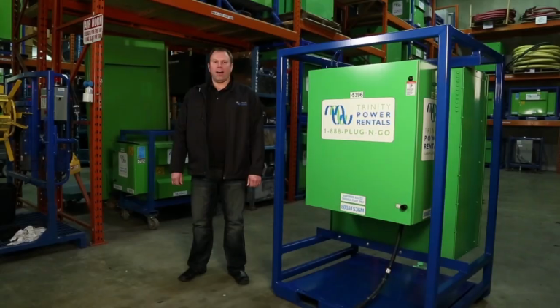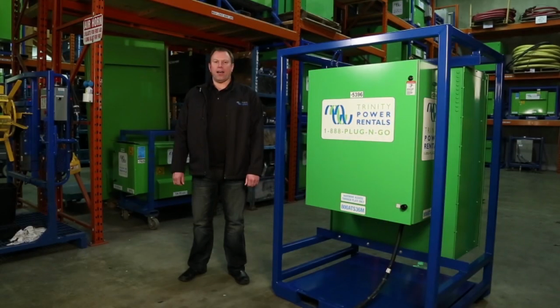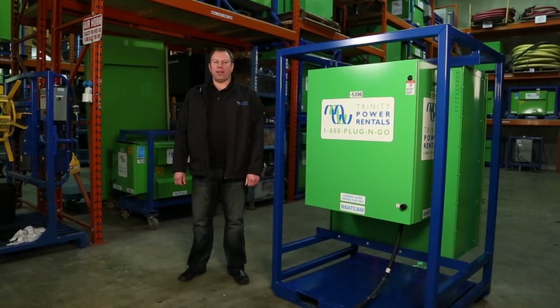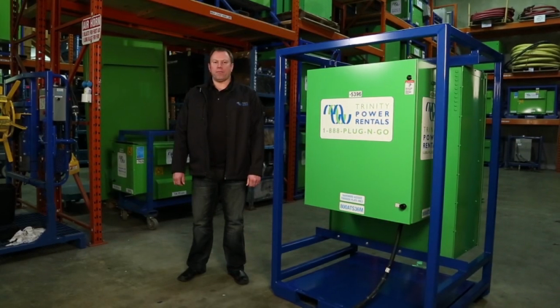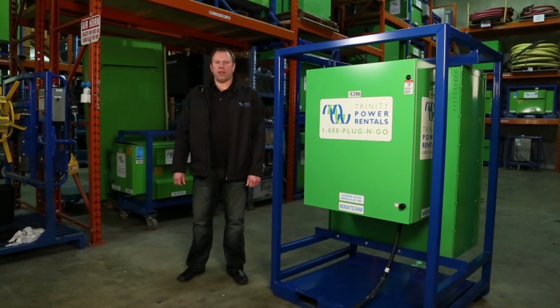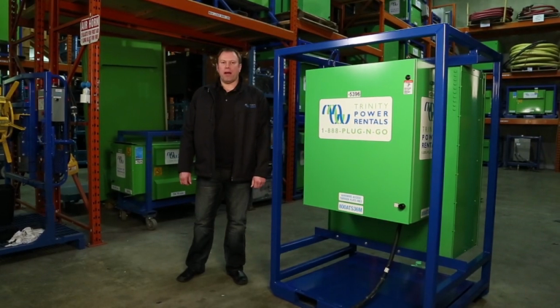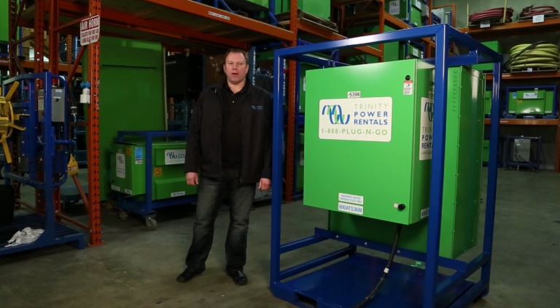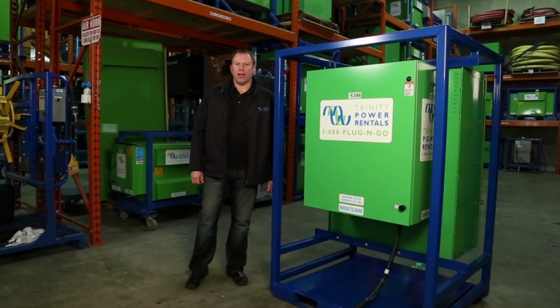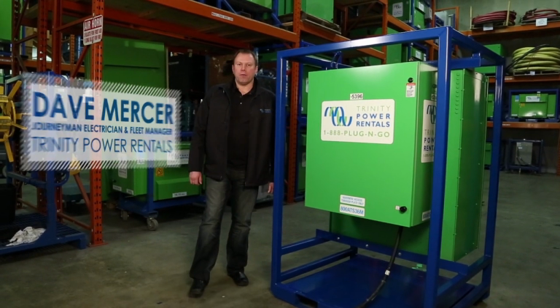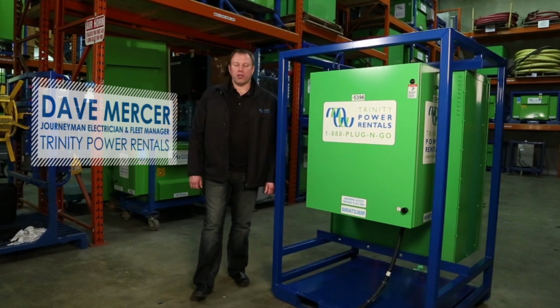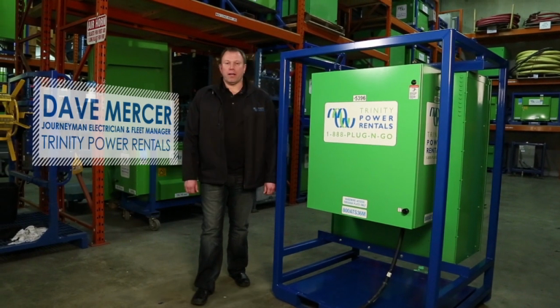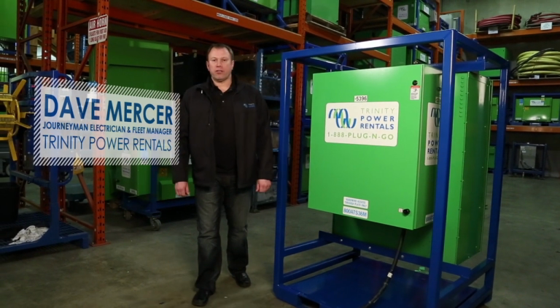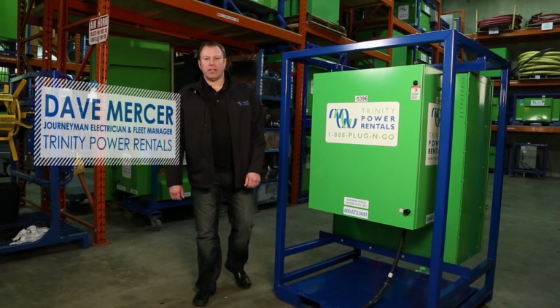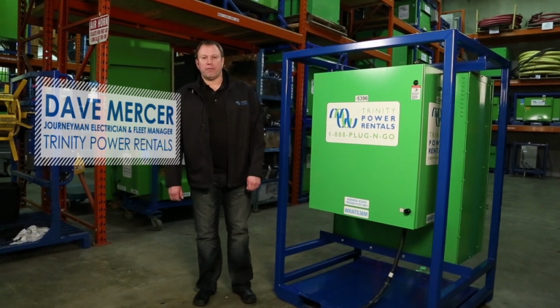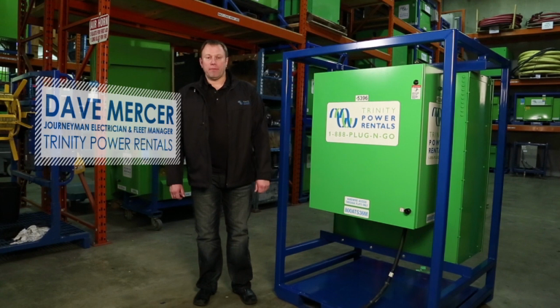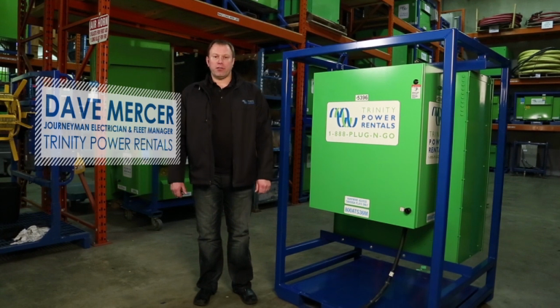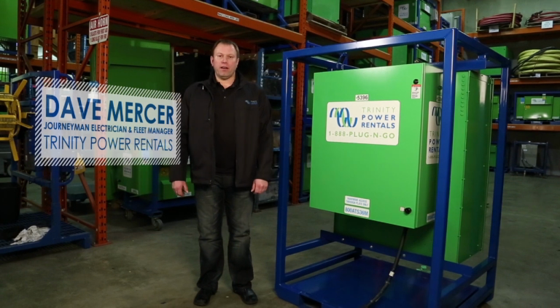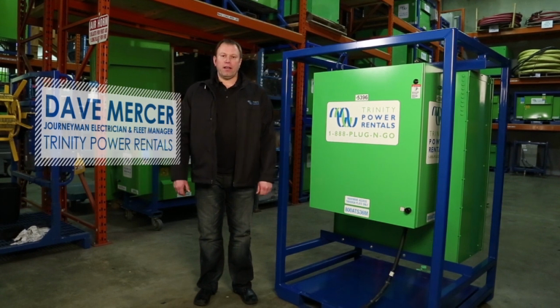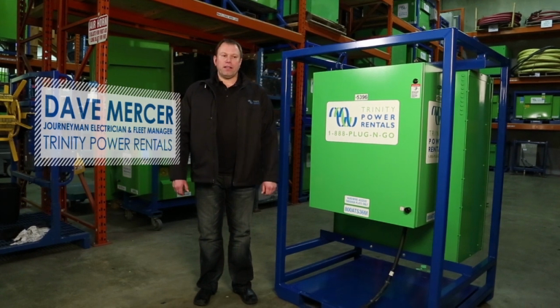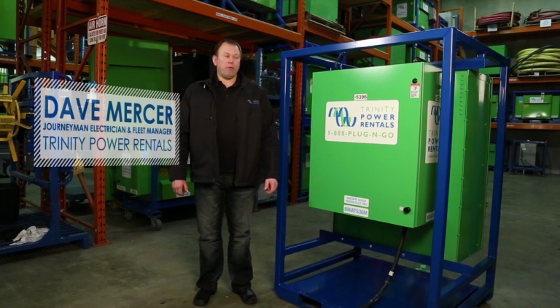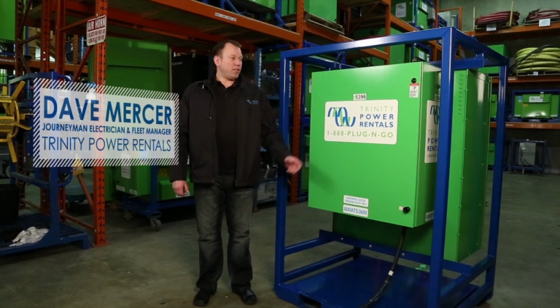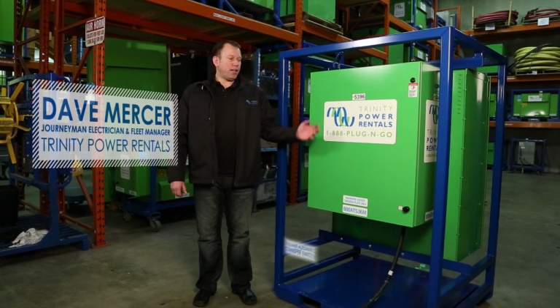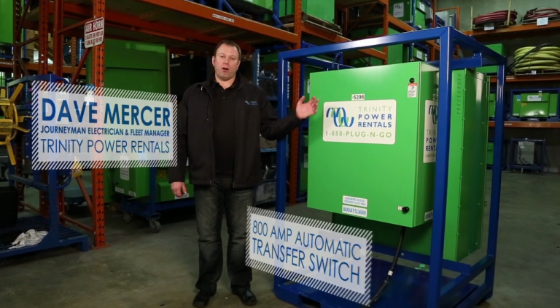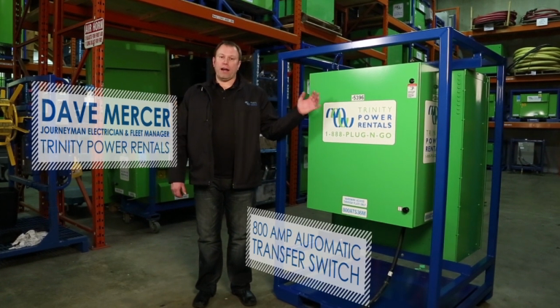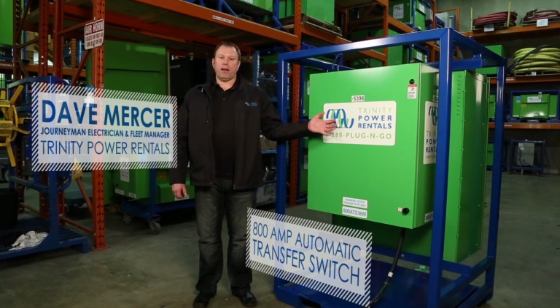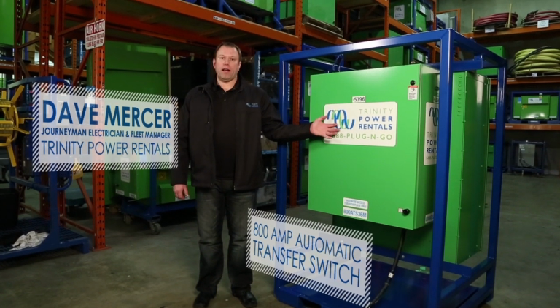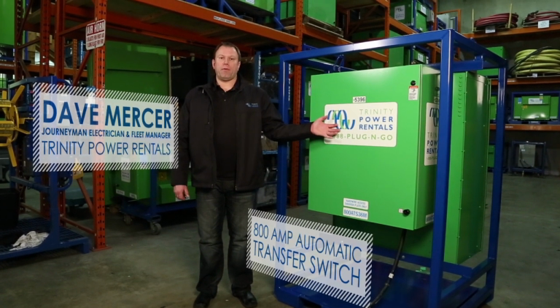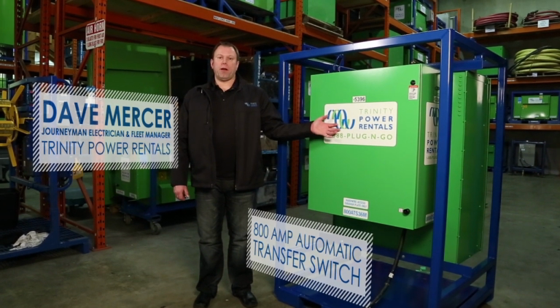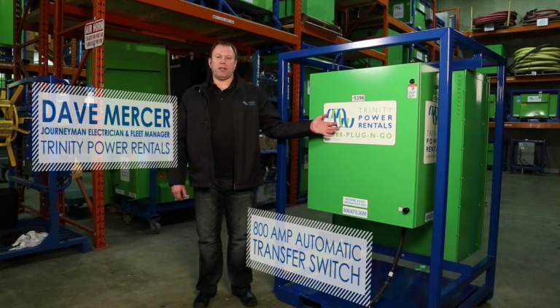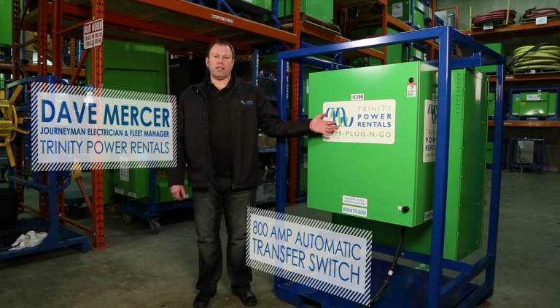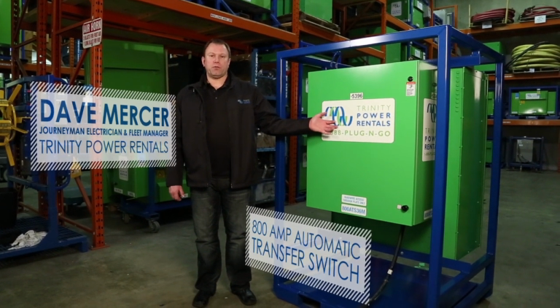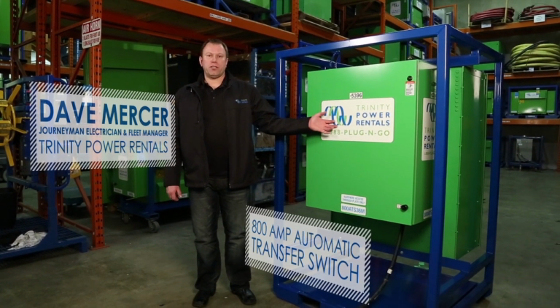Hi, I'm Dave from Trinity Power. I'm a journeyman electrician and the fleet manager here. Today we'll be talking about our 800 amp automatic transfer switch.